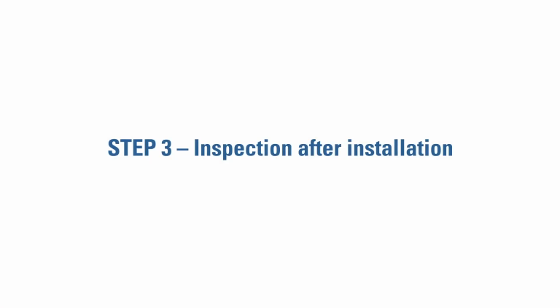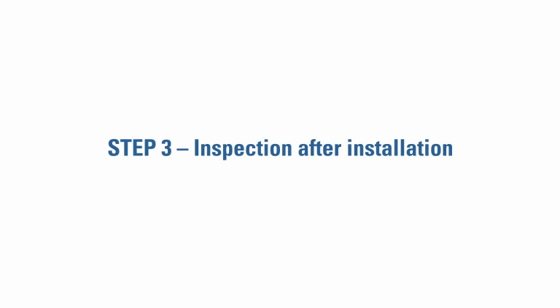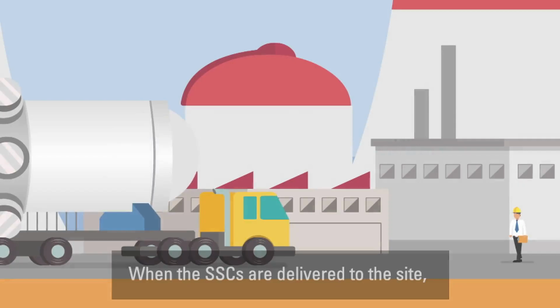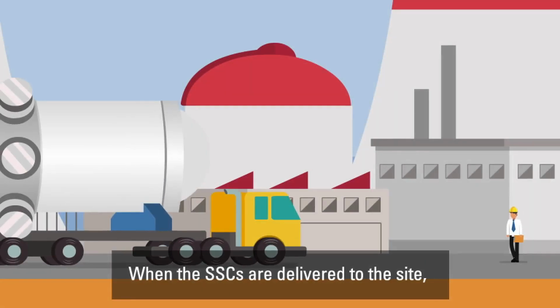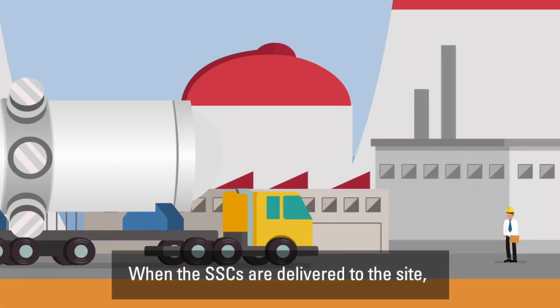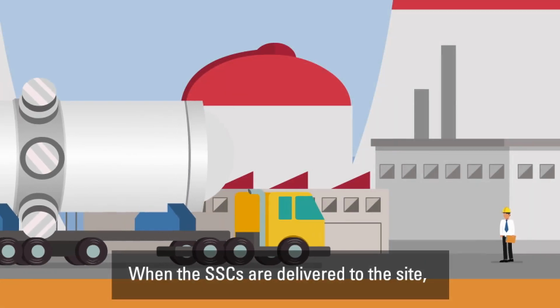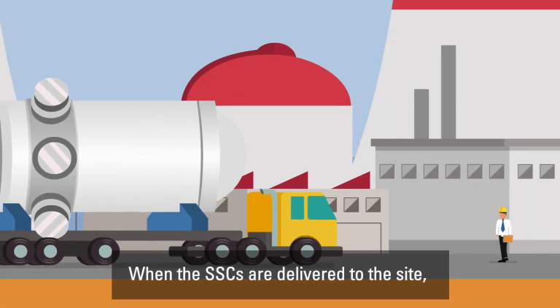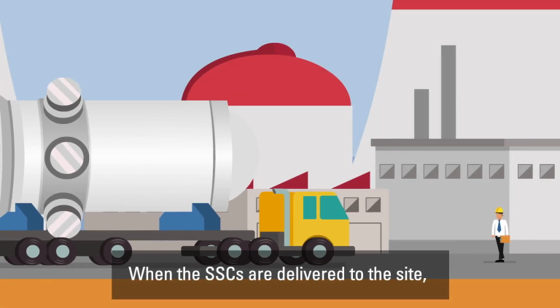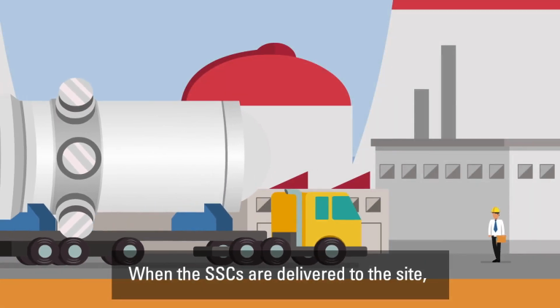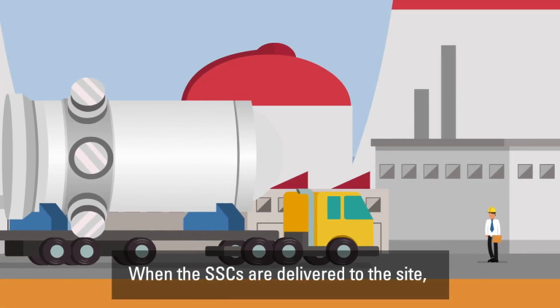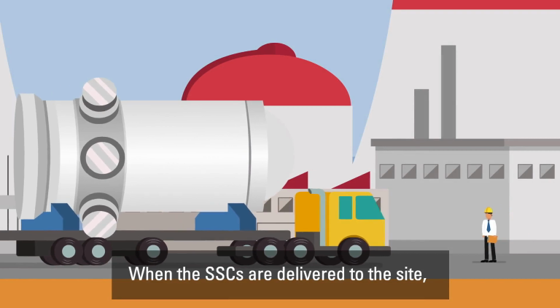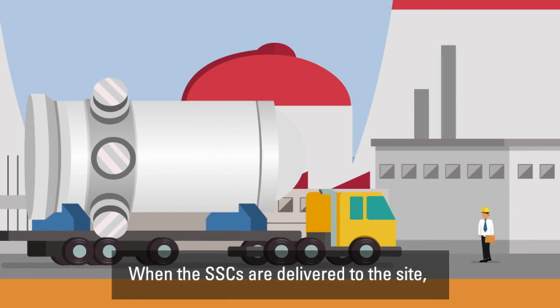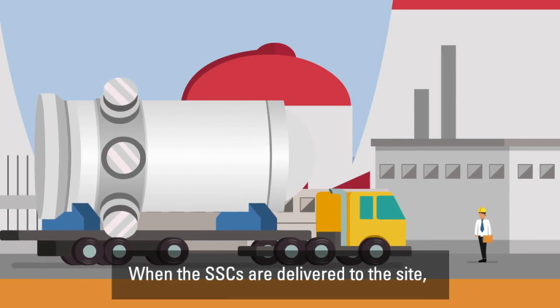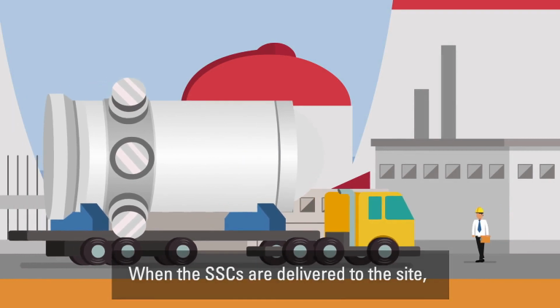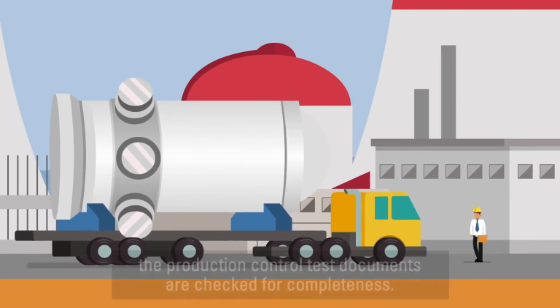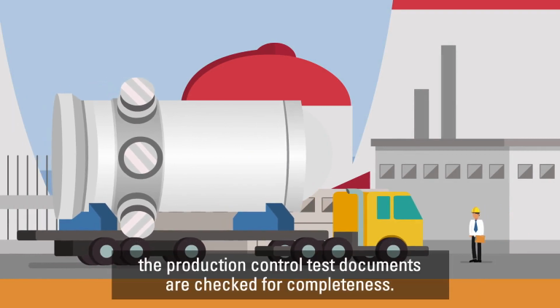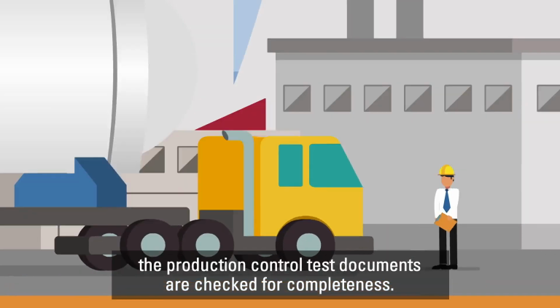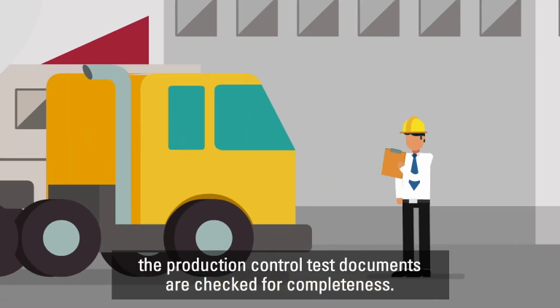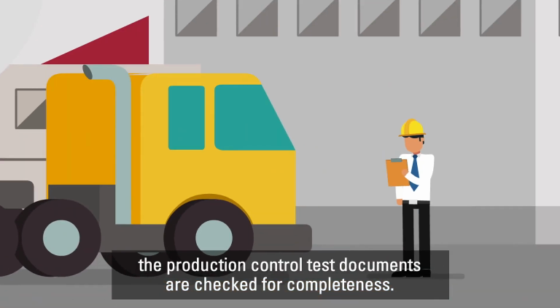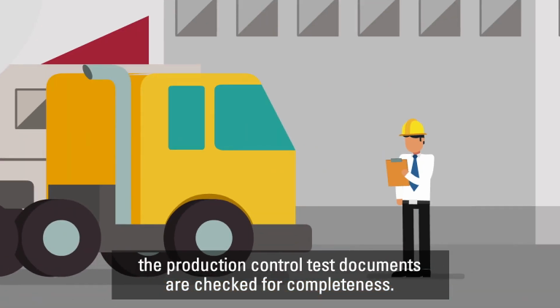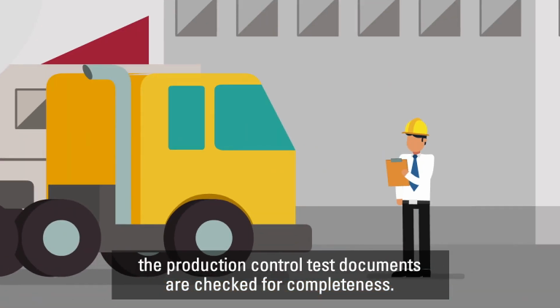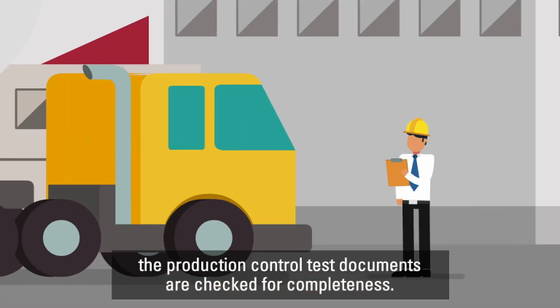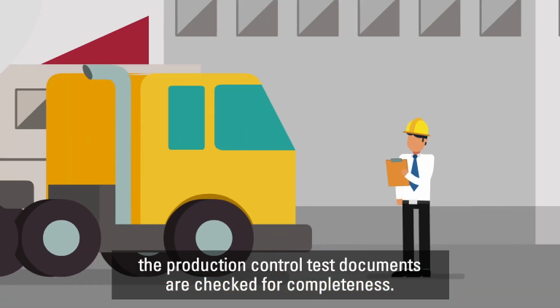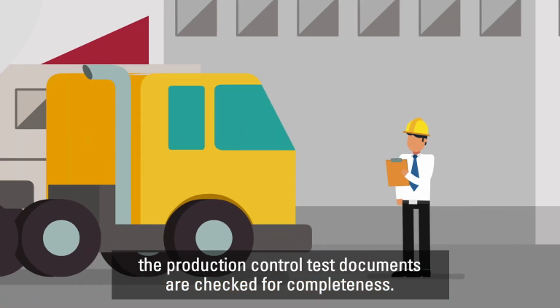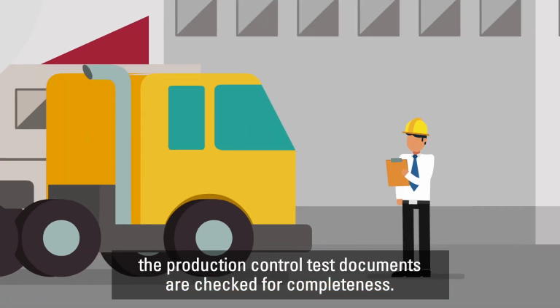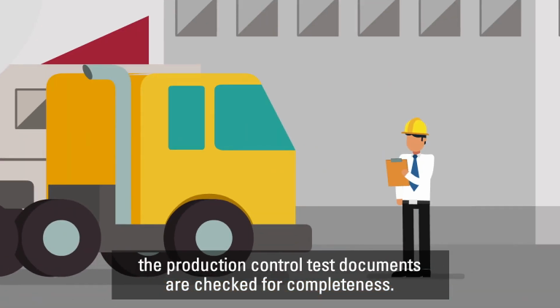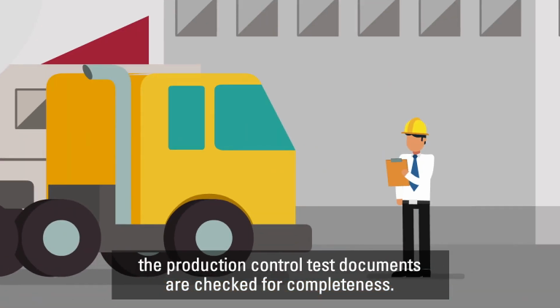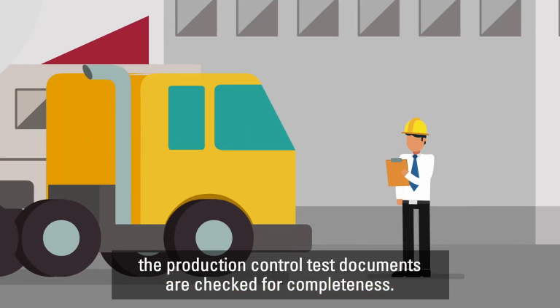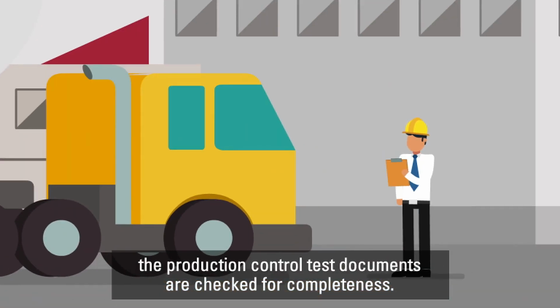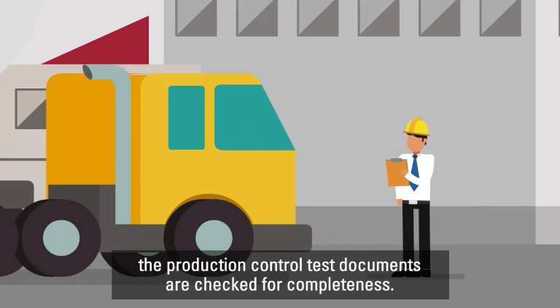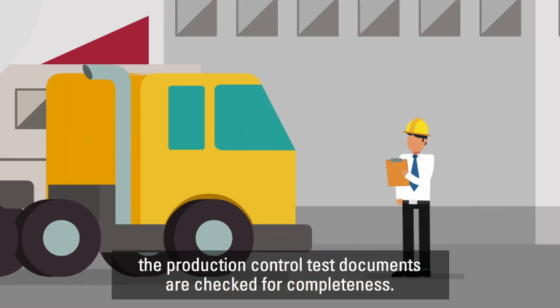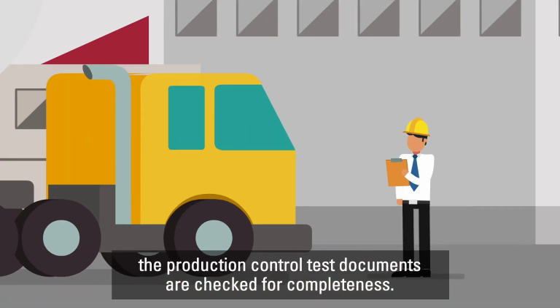When the Systems, Structures and Components are delivered to the site, the production control test documents are checked for completeness.